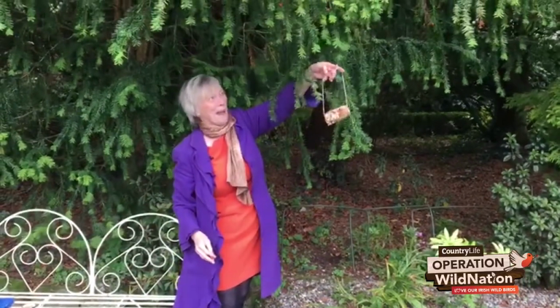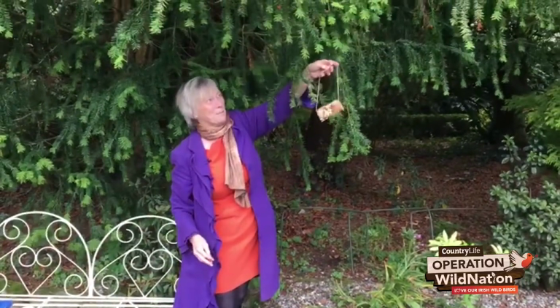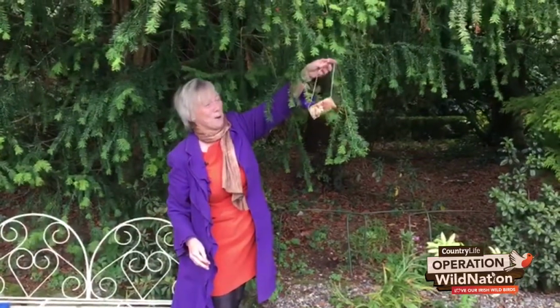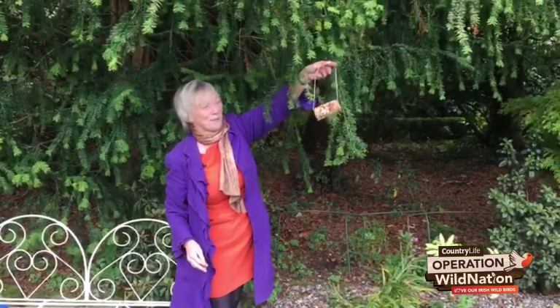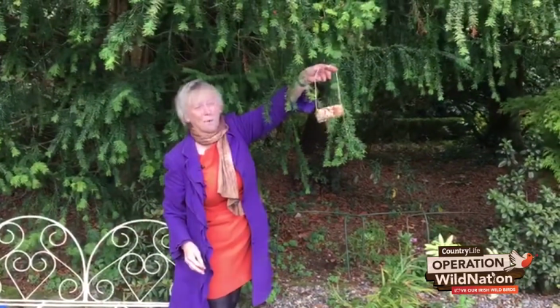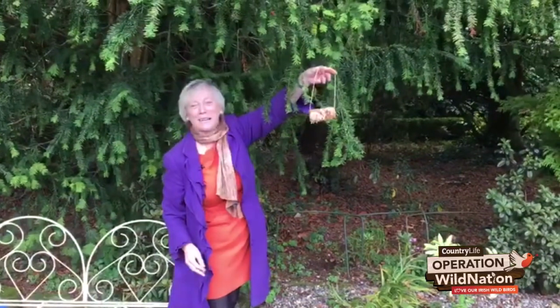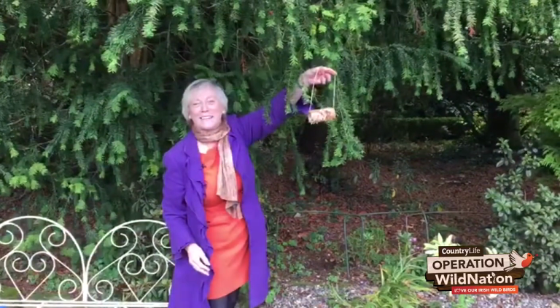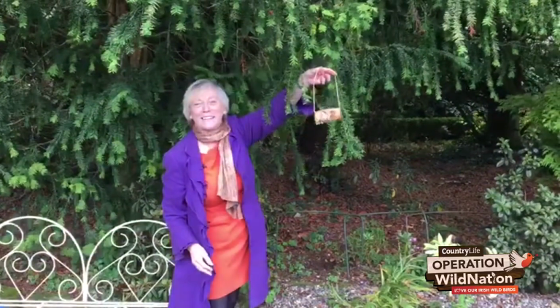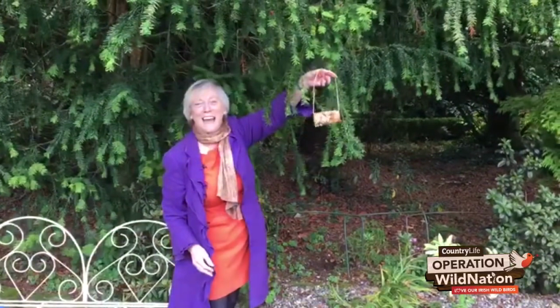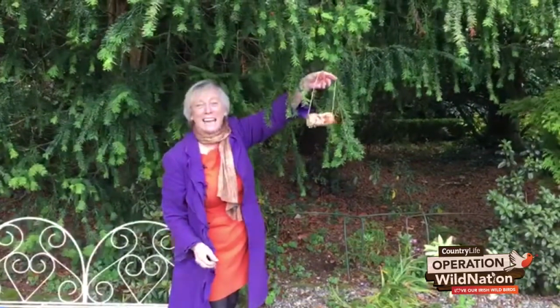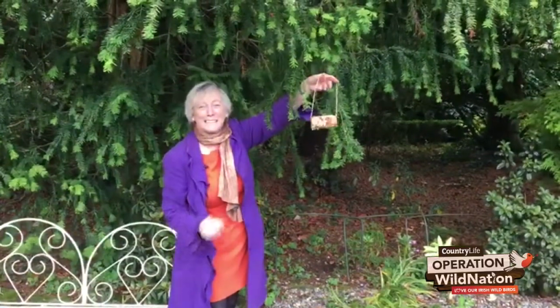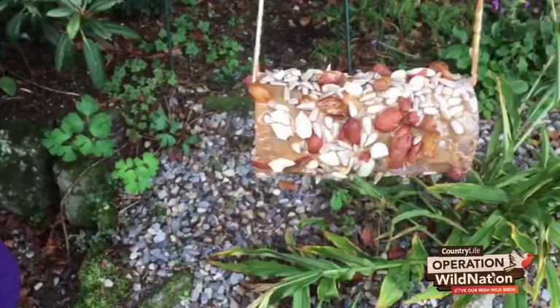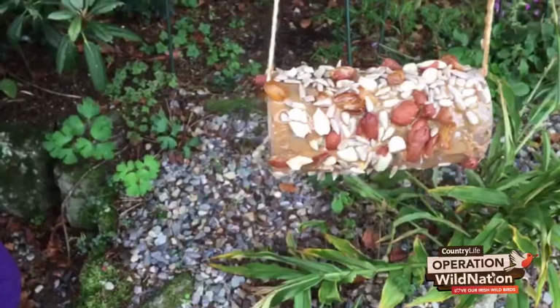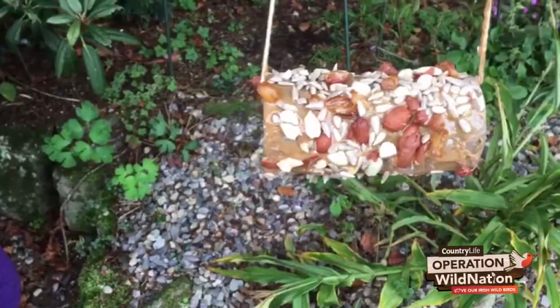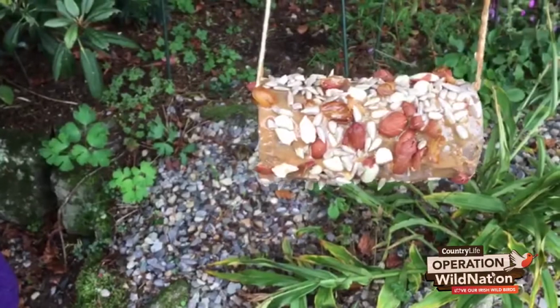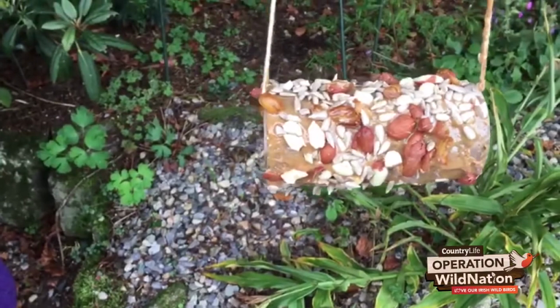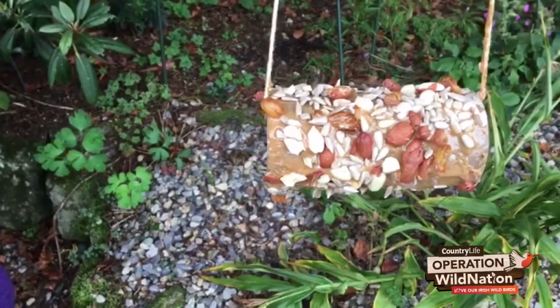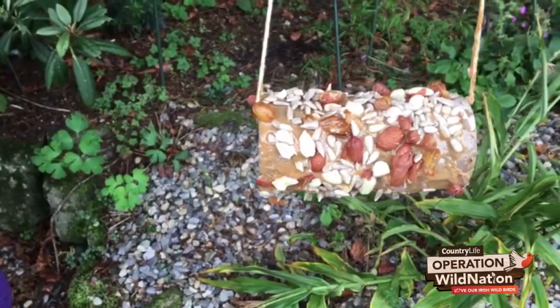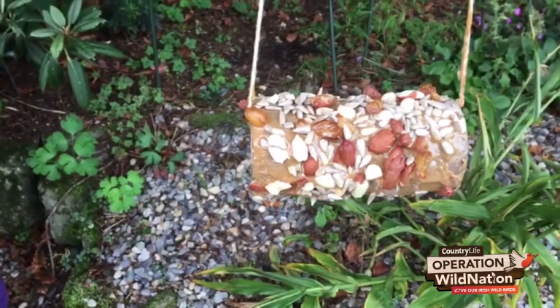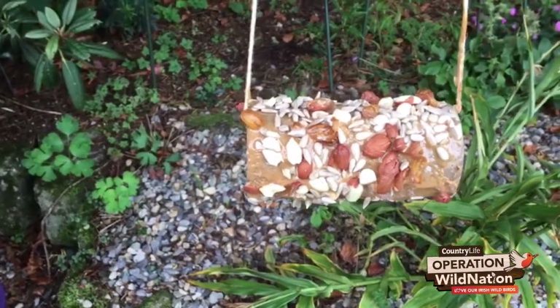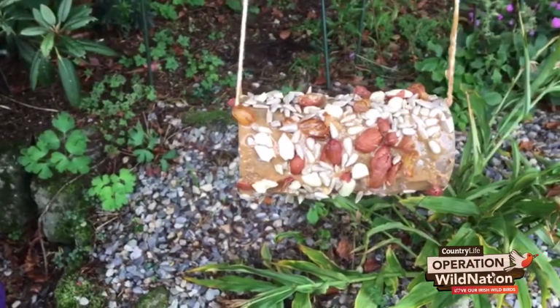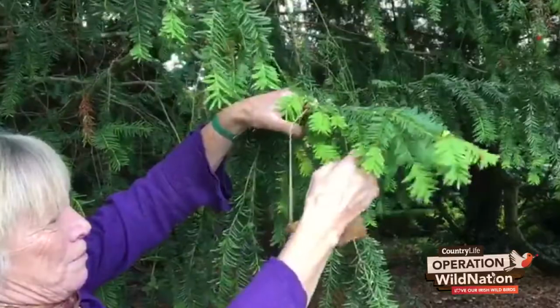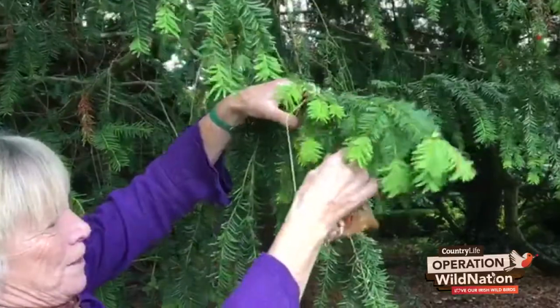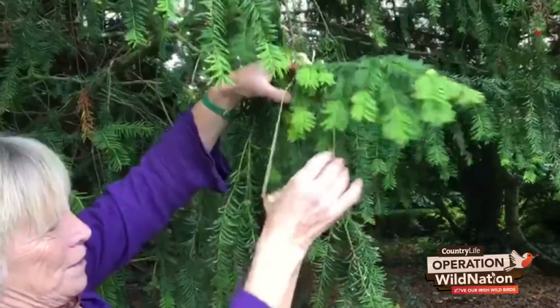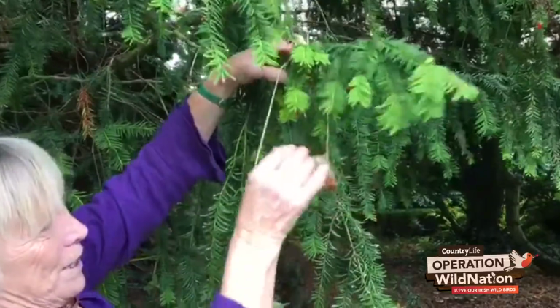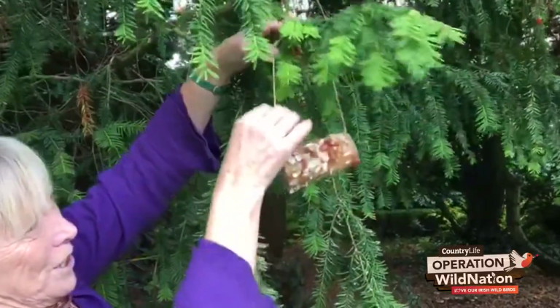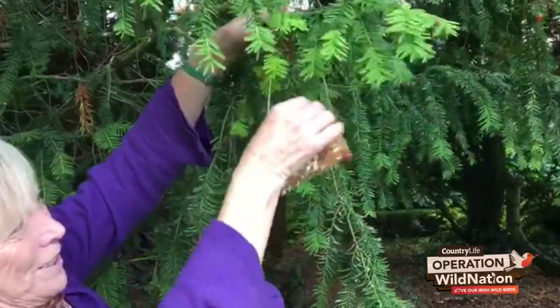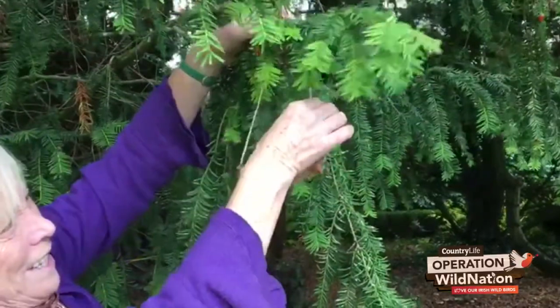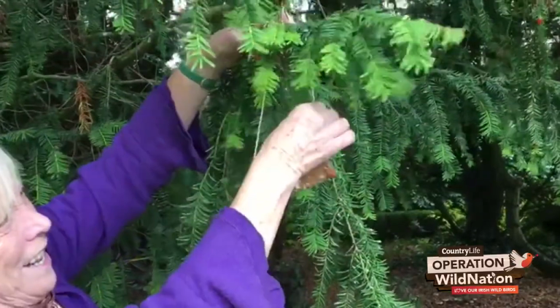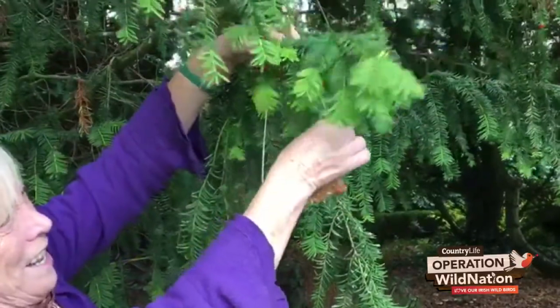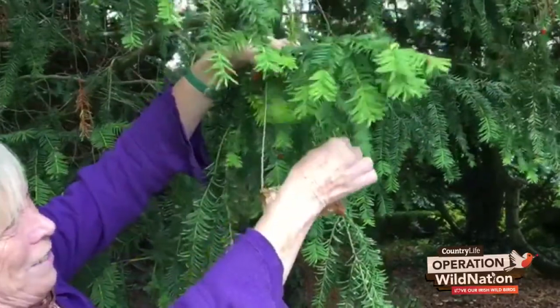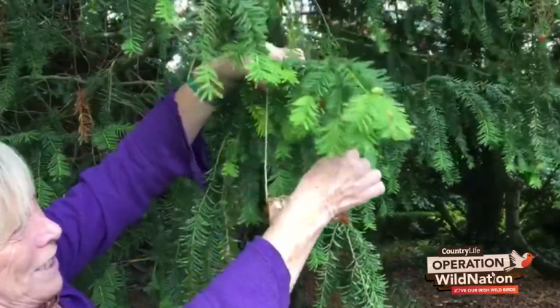Look what I have — the most wonderful peanut butter roll to hang up on the tree. The birds will come and eat this, and it's splendid for them, and the birds will just love it.